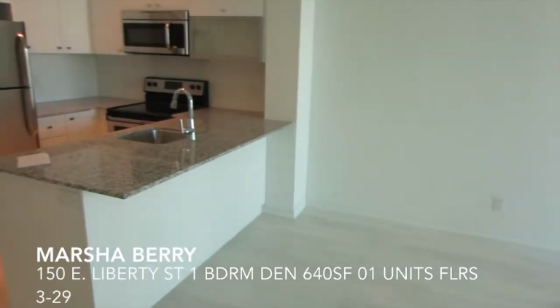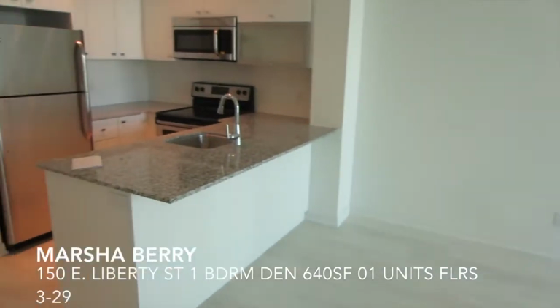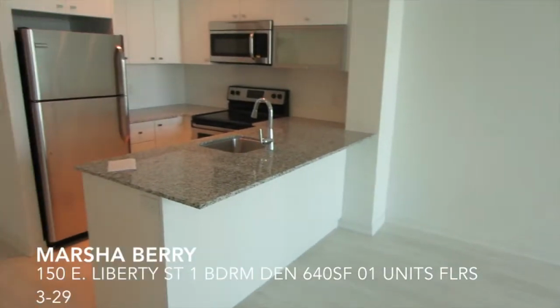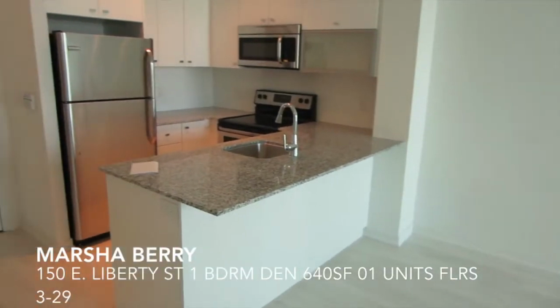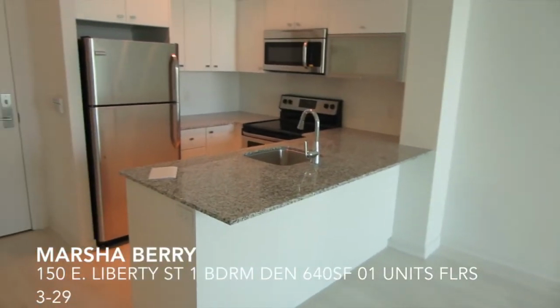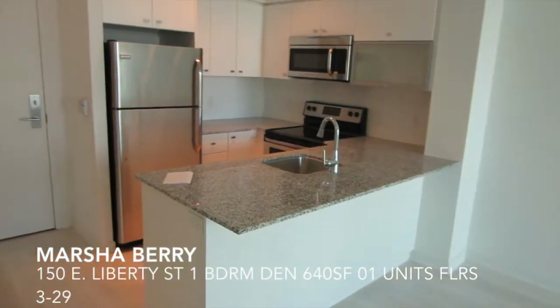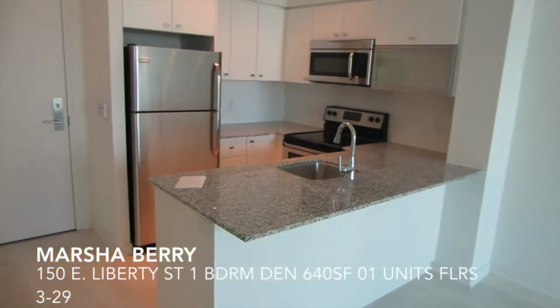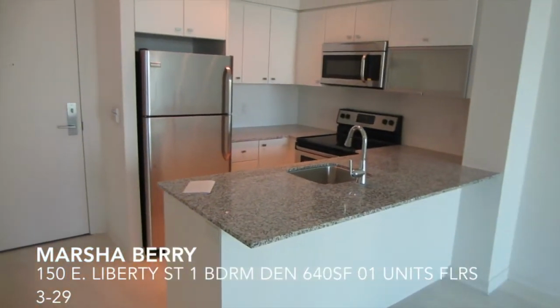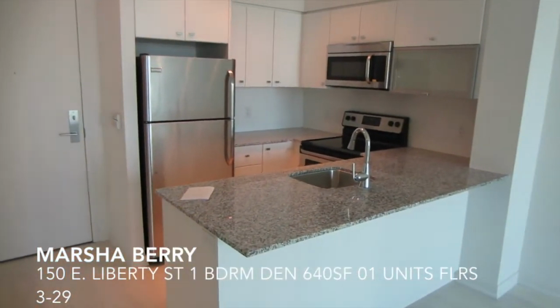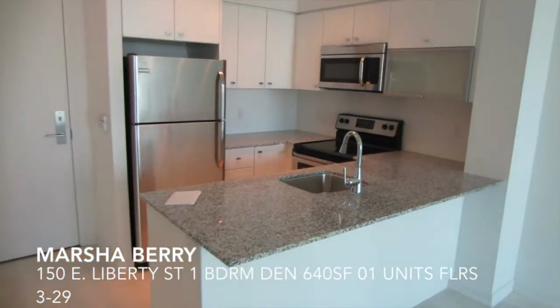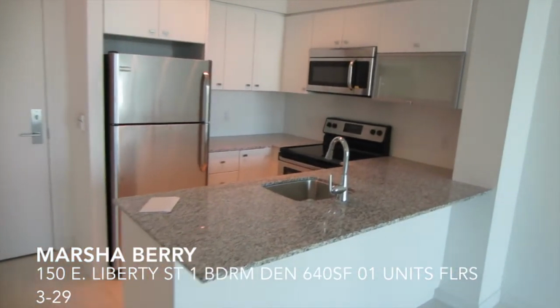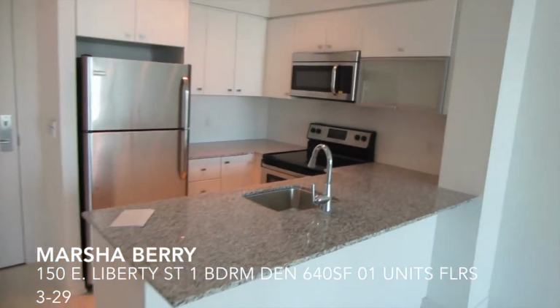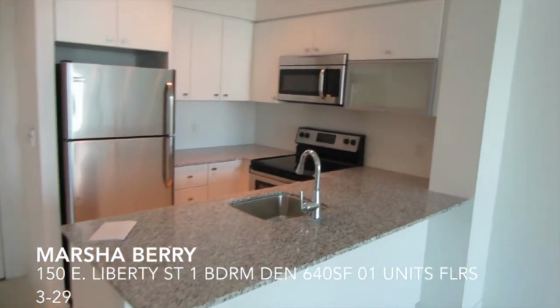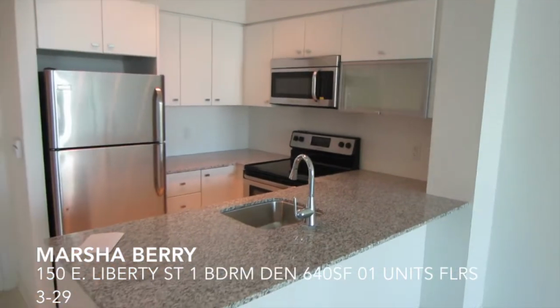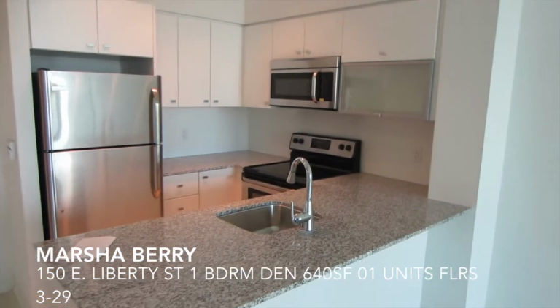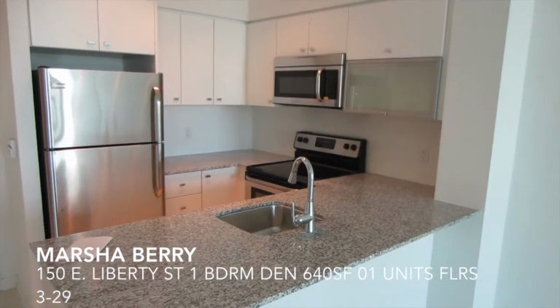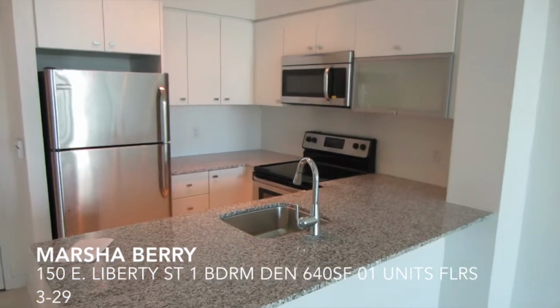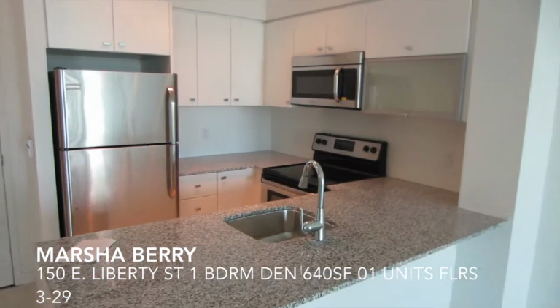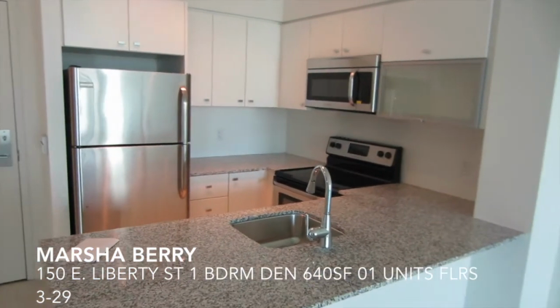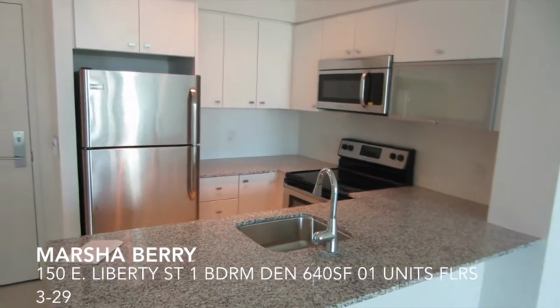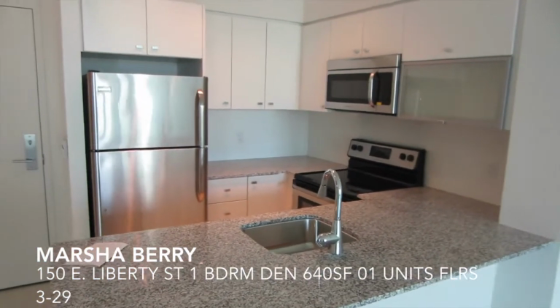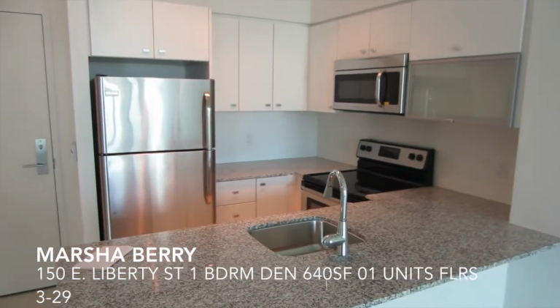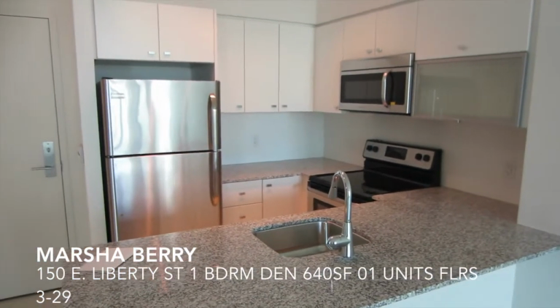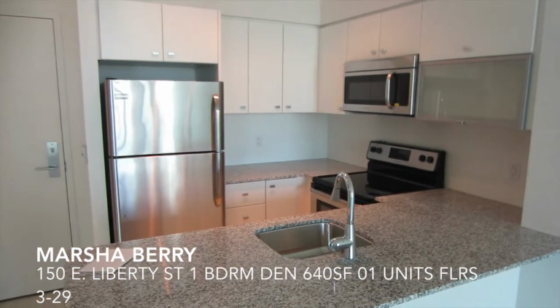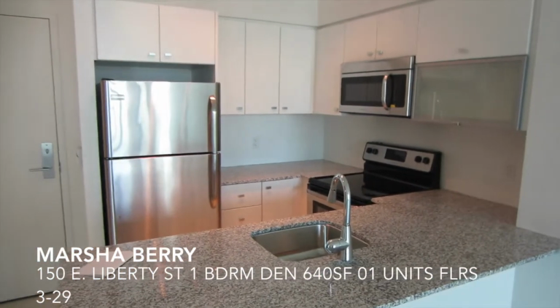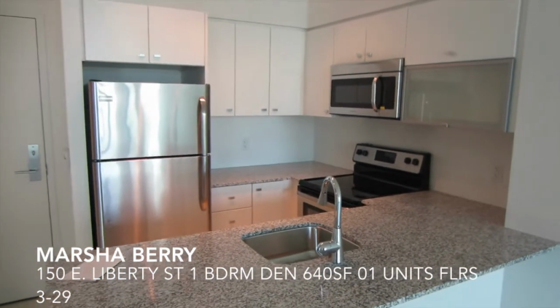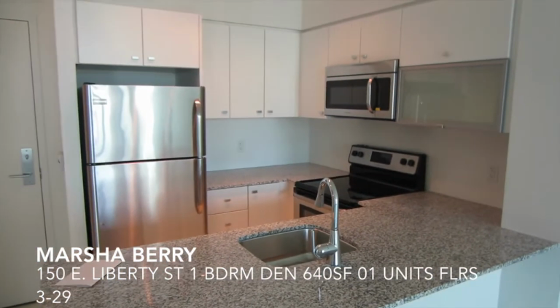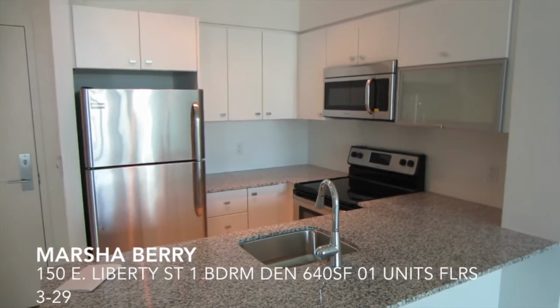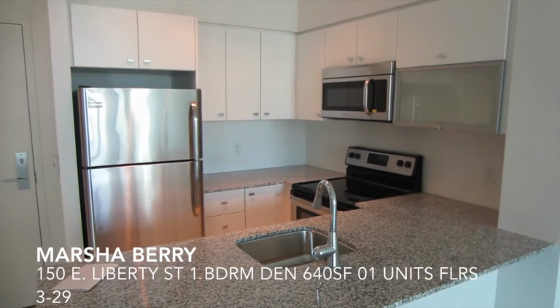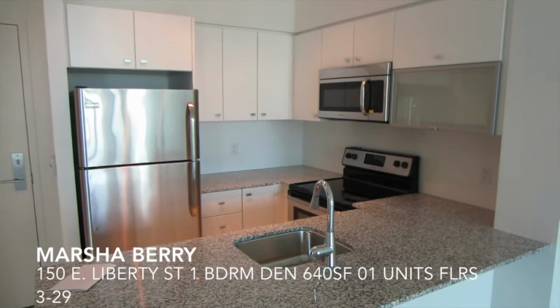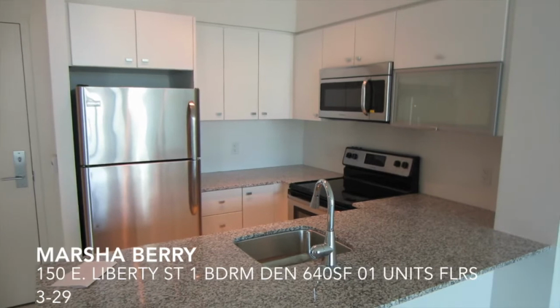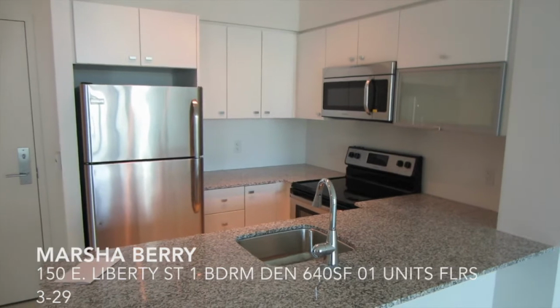So this is a one bedroom unit at Liberty on the Park, brought to you by Condos Through Your Eyes.